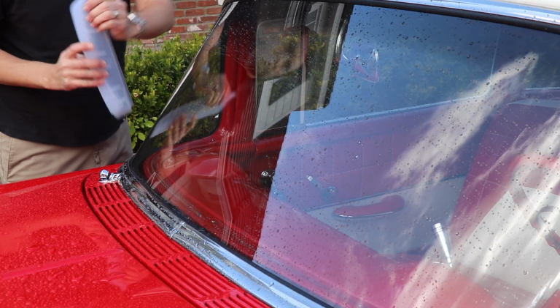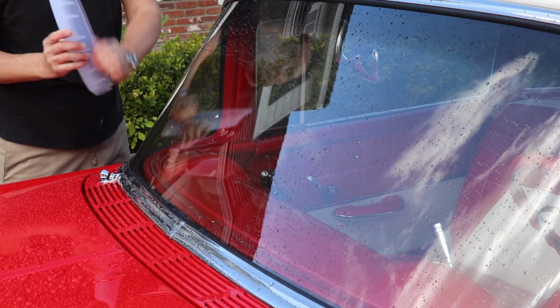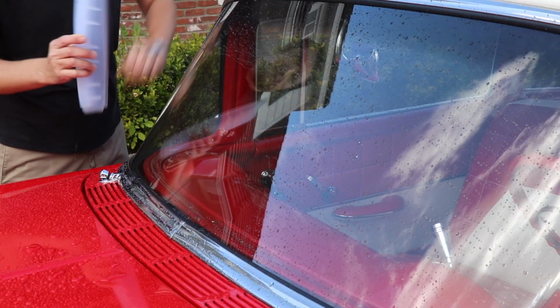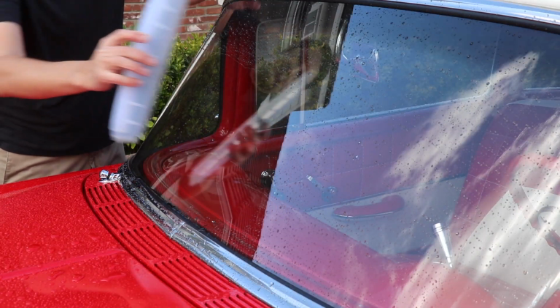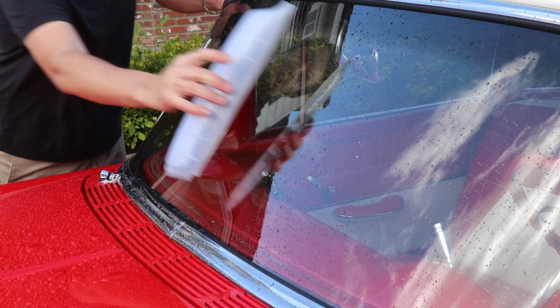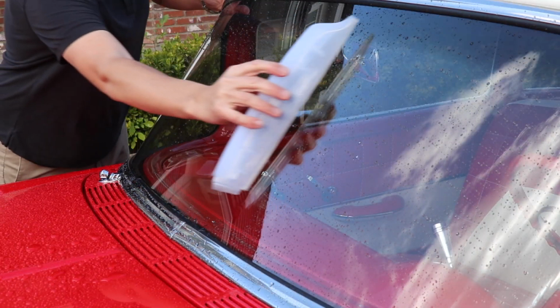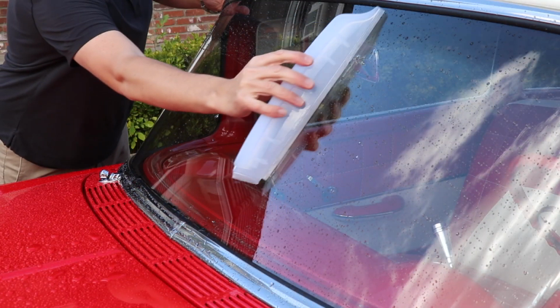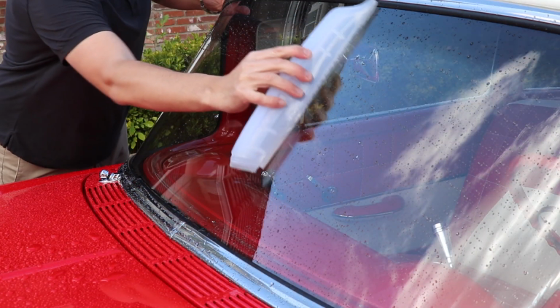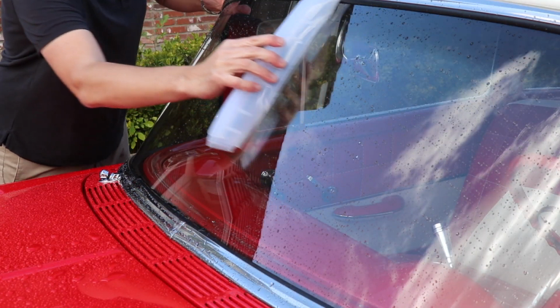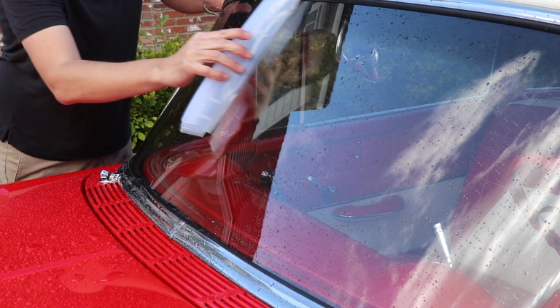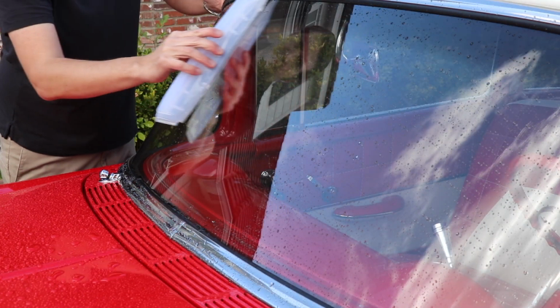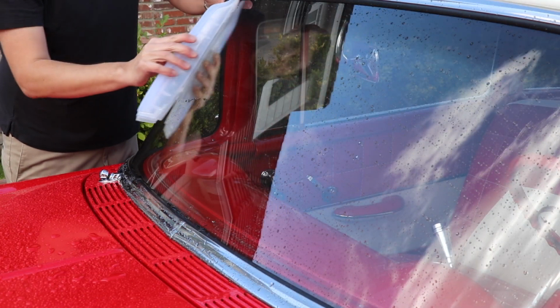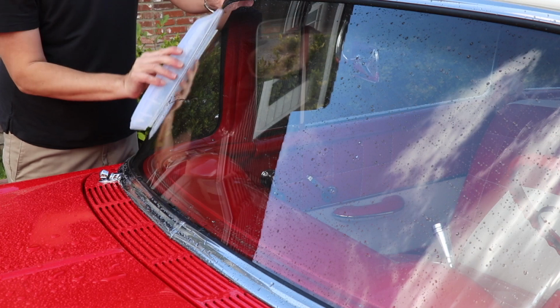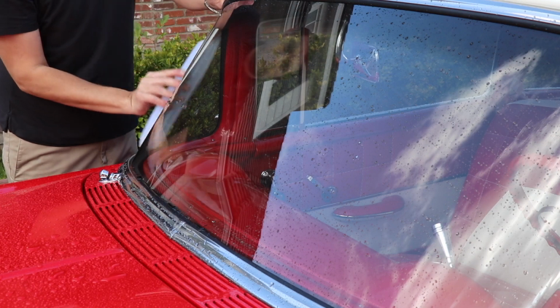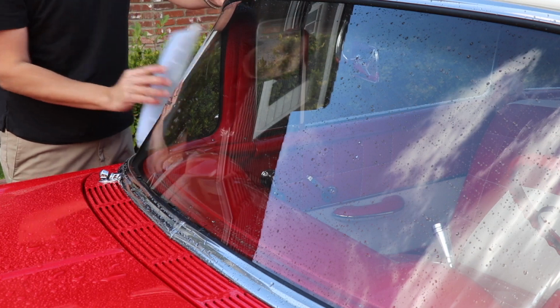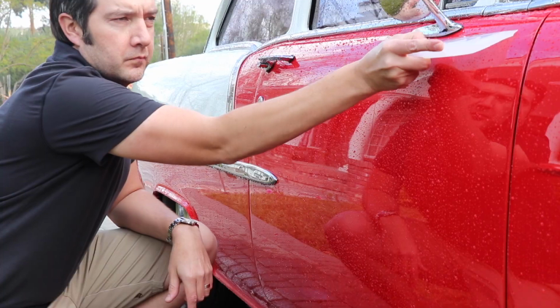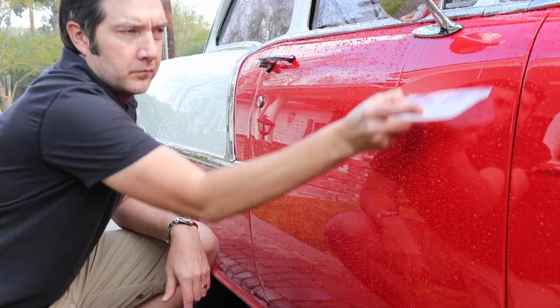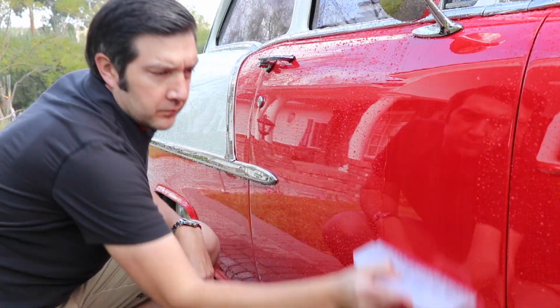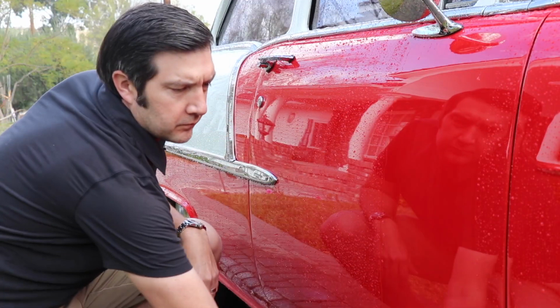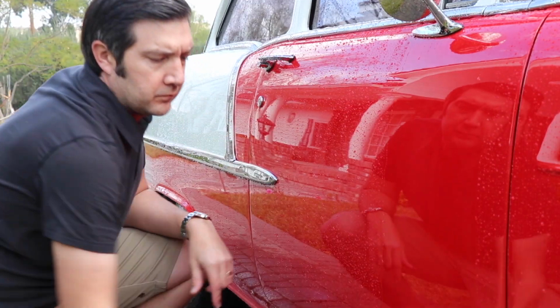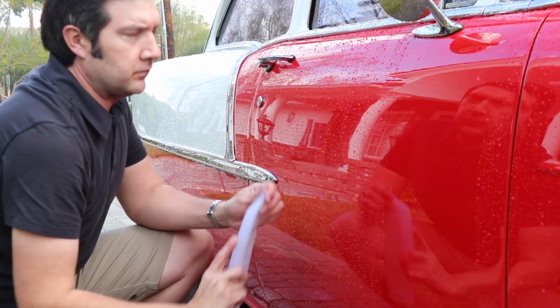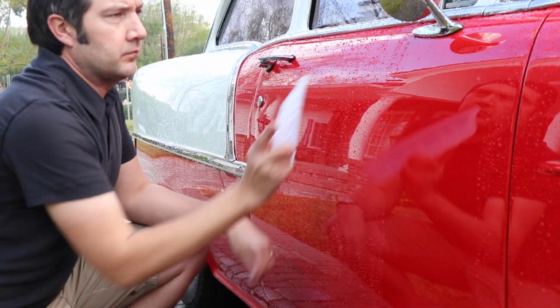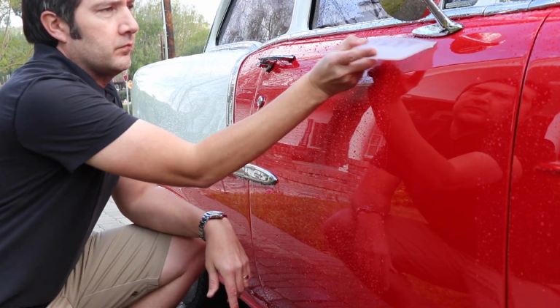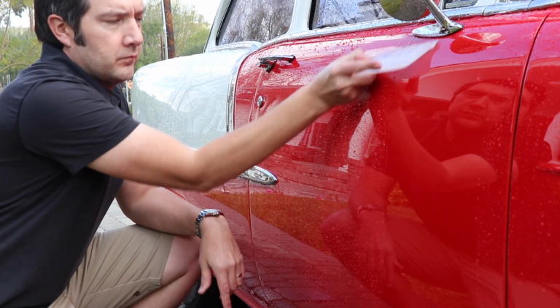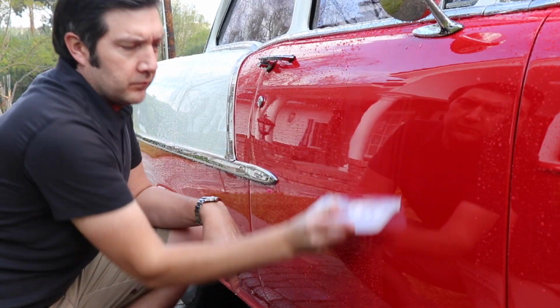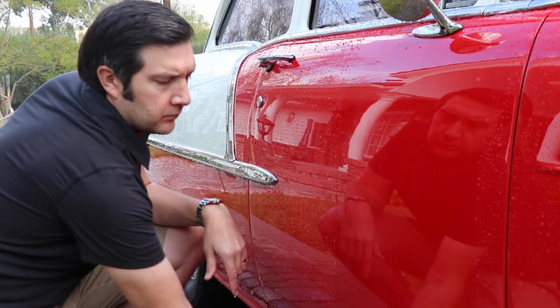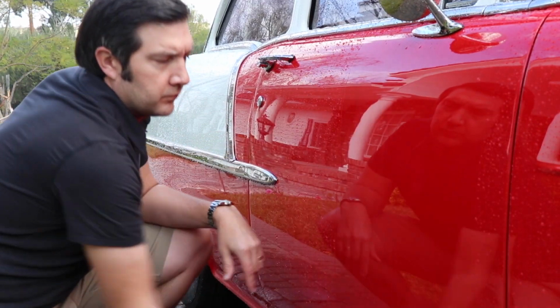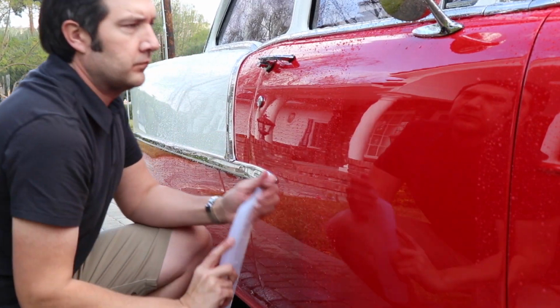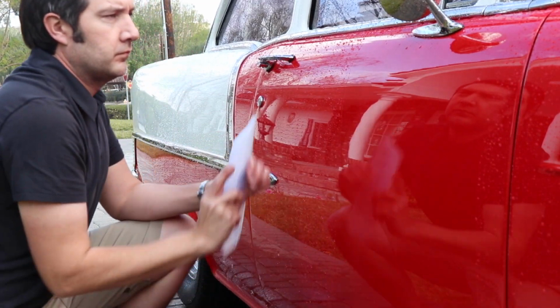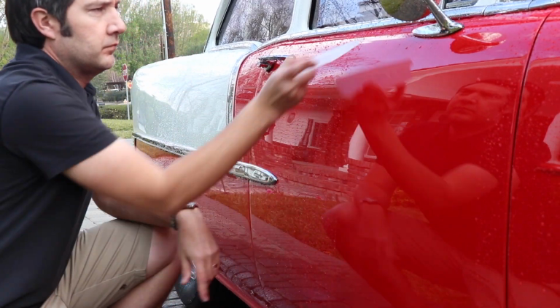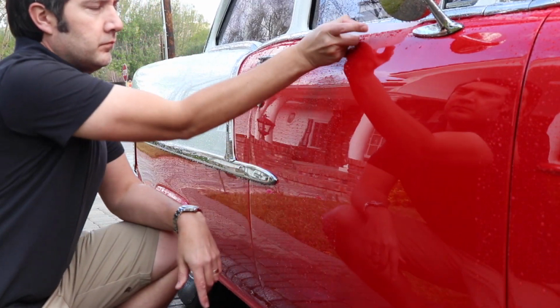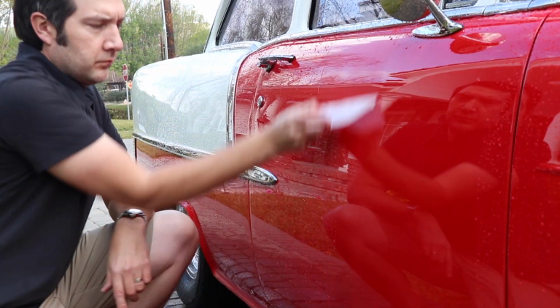The Jelly Blade has a unique V-edge and flexible design, so it contours to your vehicle. The blade quickly removes water from your vehicle's body panels and glass surfaces, leaving behind a dry finish.